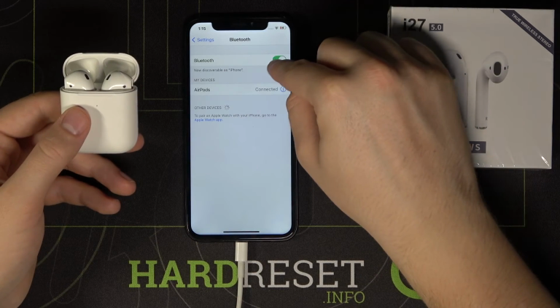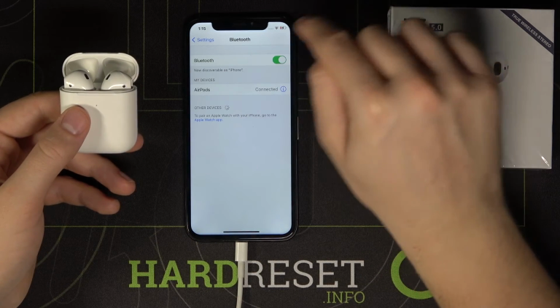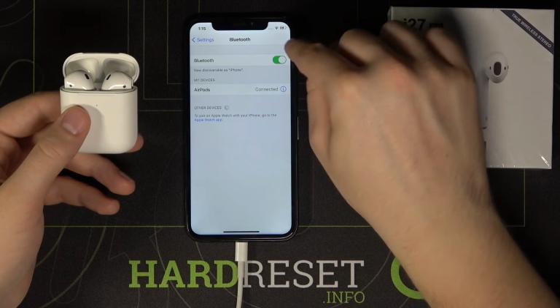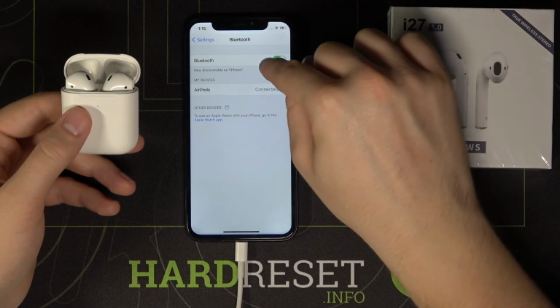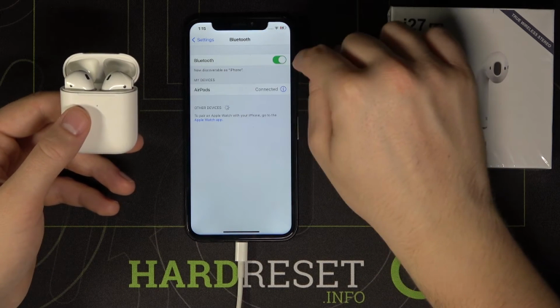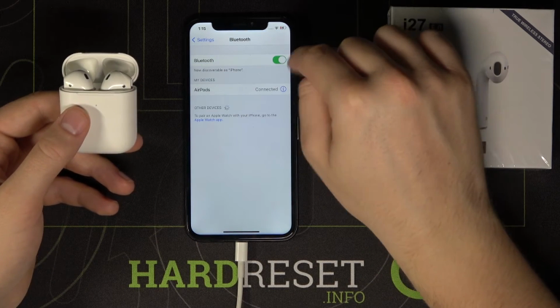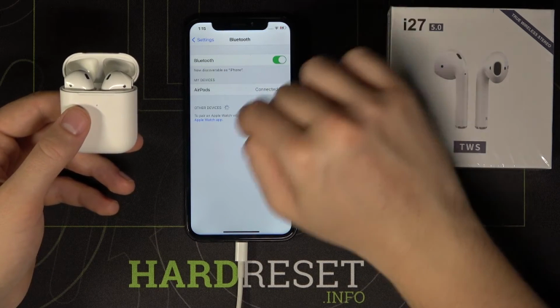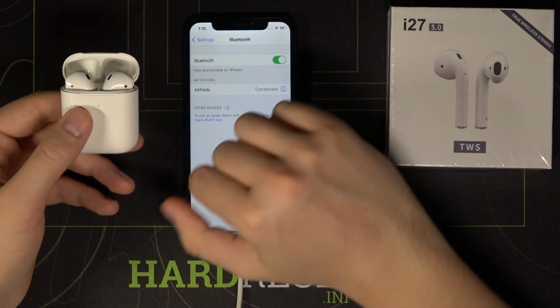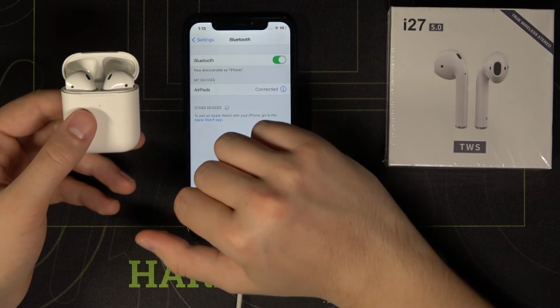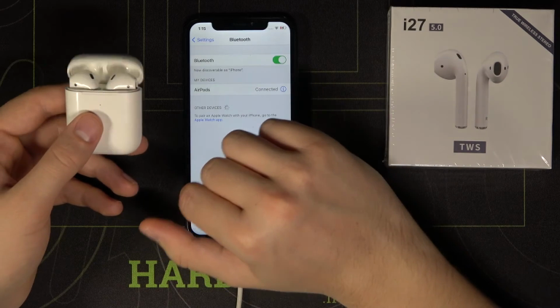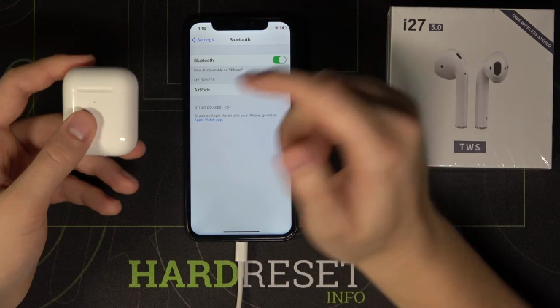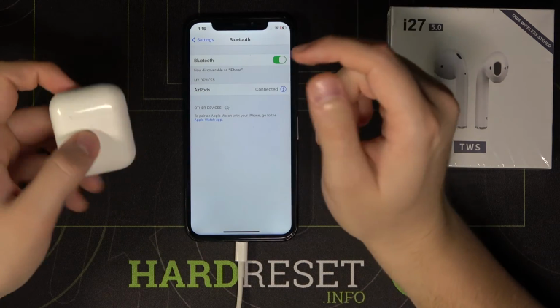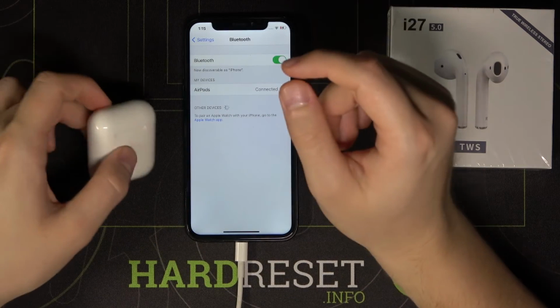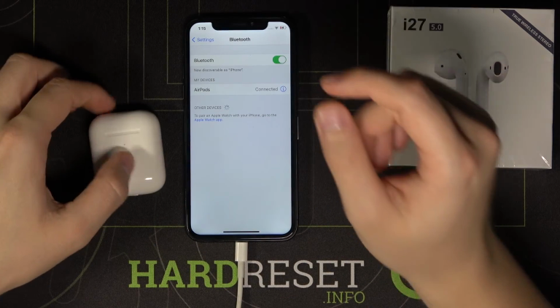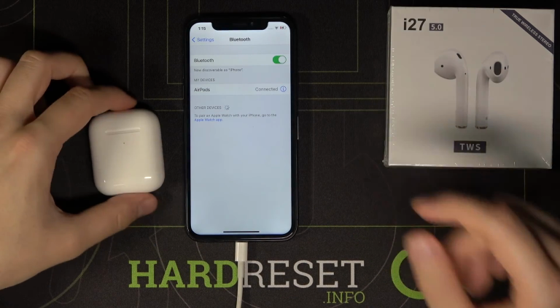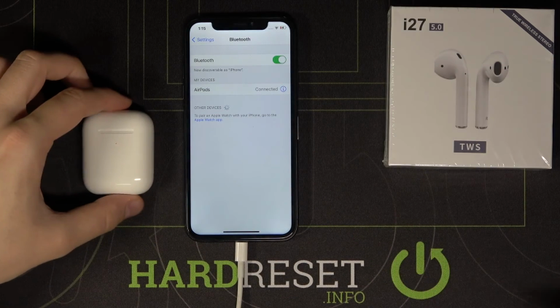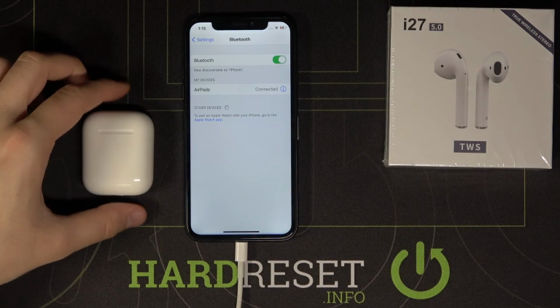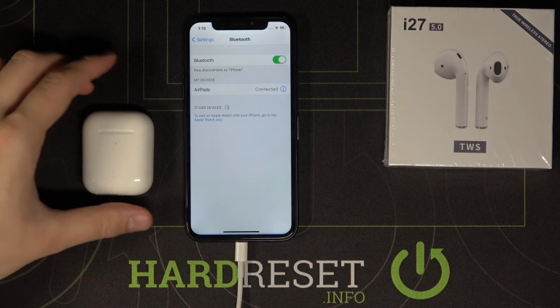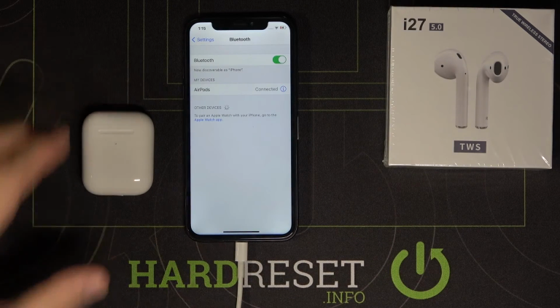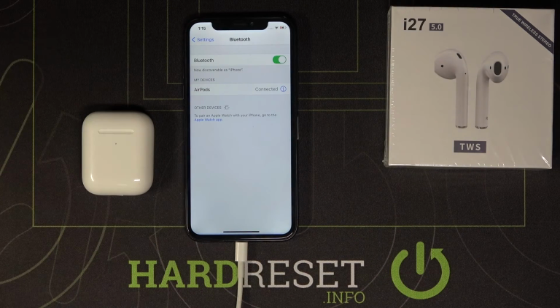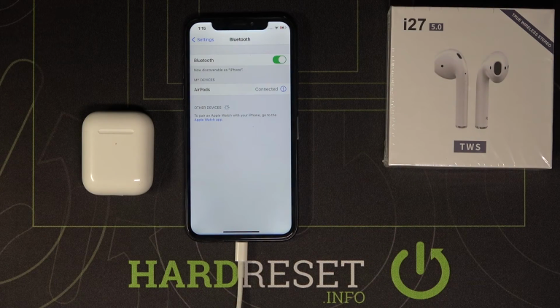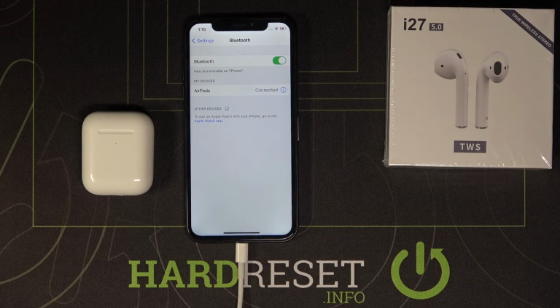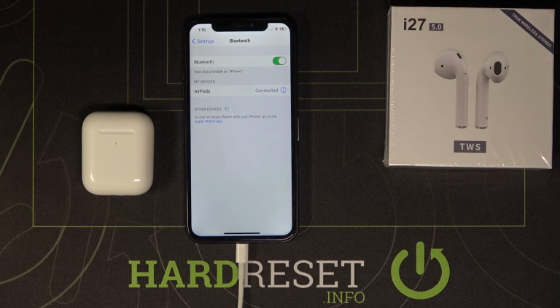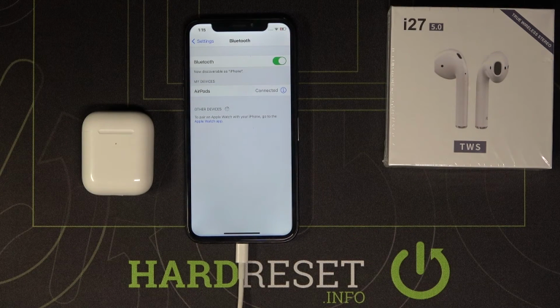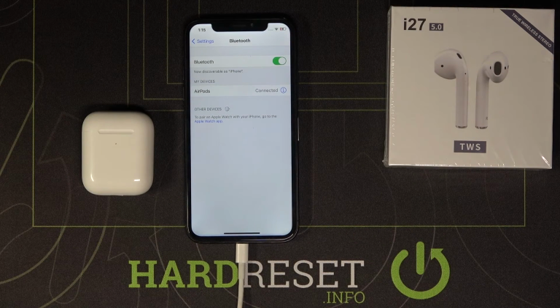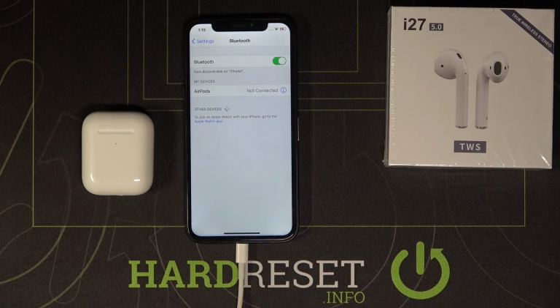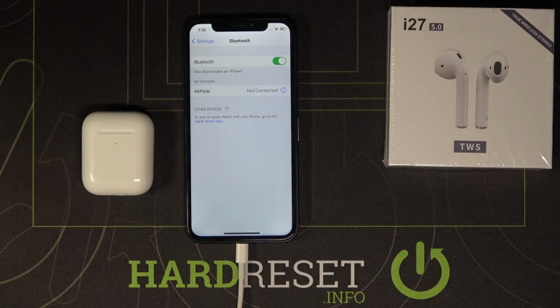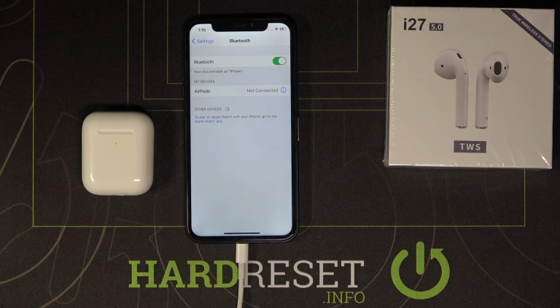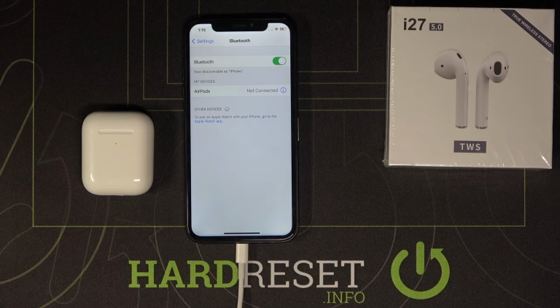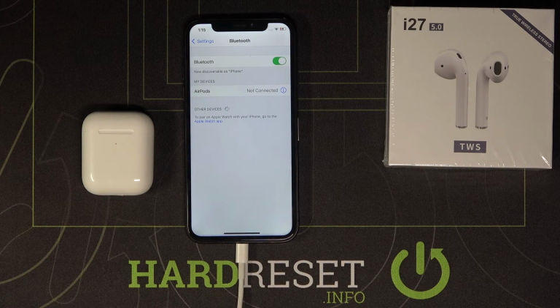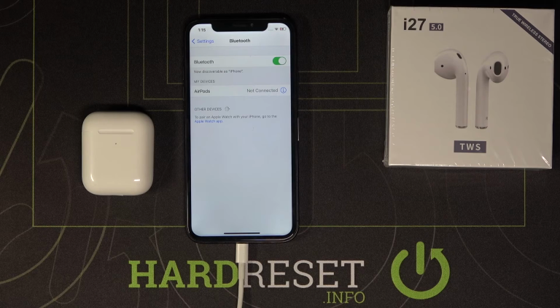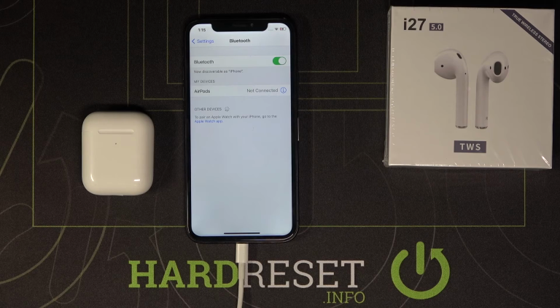So remember: always move the earphones into pairing mode first, then turn off Bluetooth and turn it back on on the device. That's how it works — thanks for watching, leave a thumbs up, comment, and subscribe to our channel. See ya!